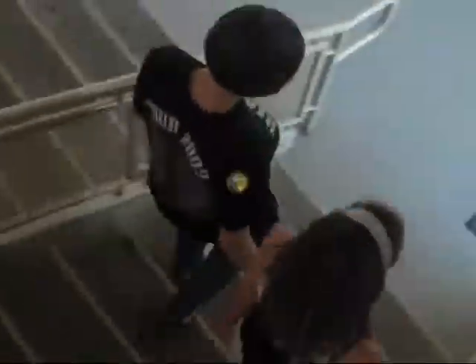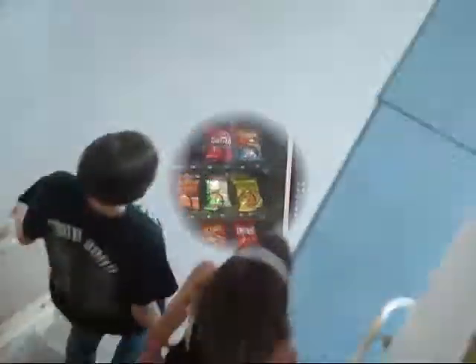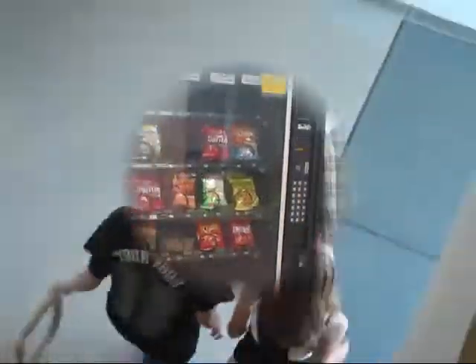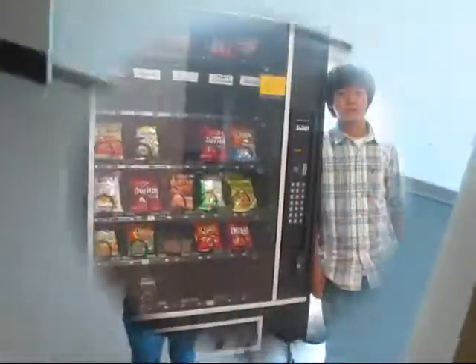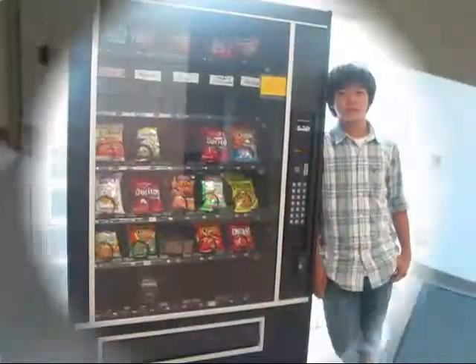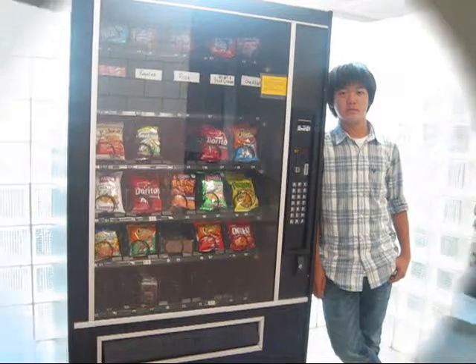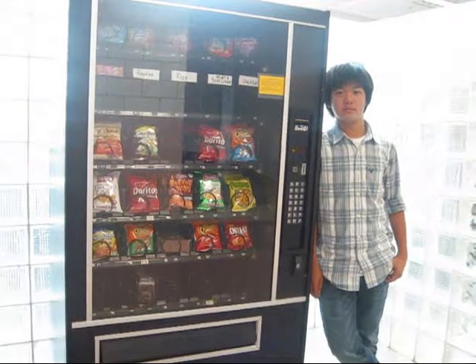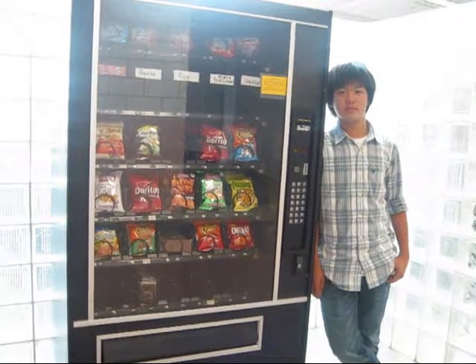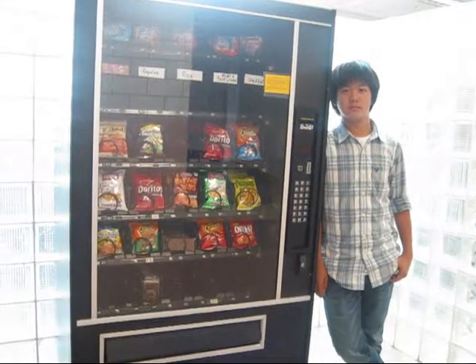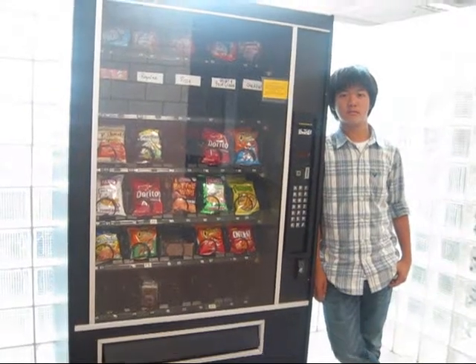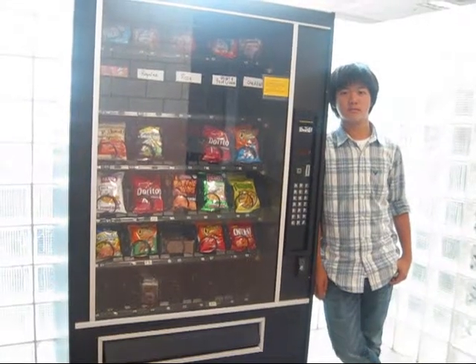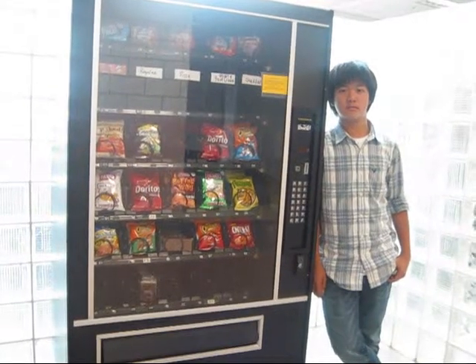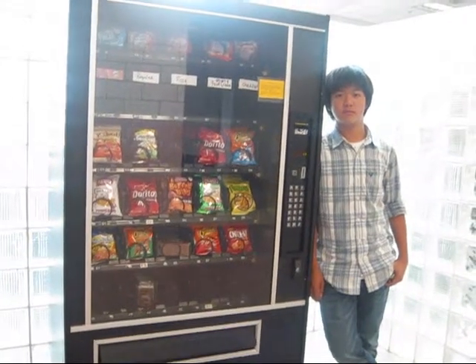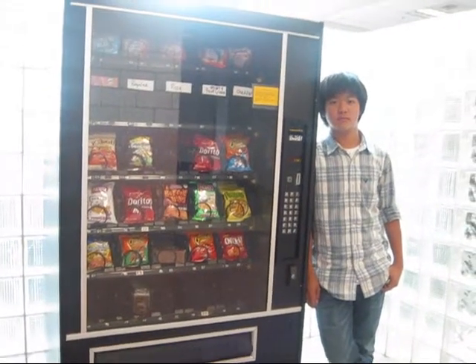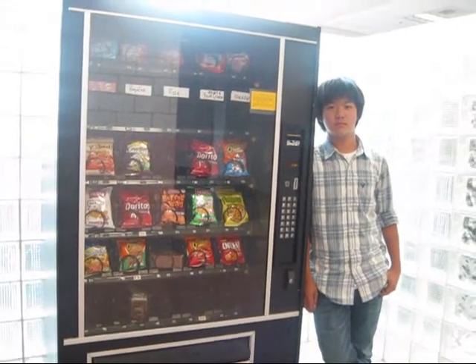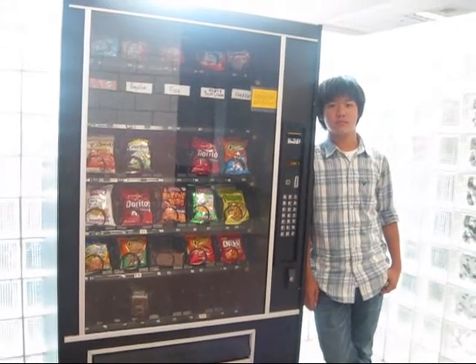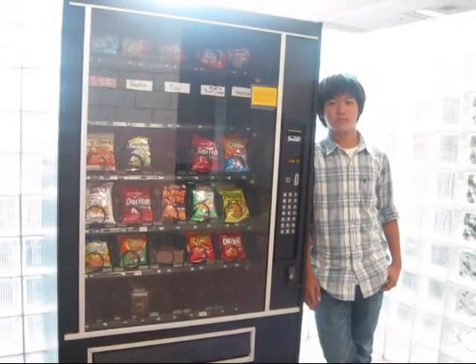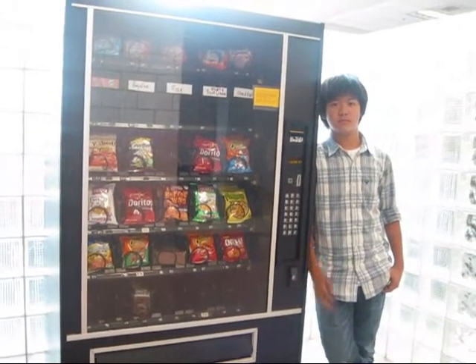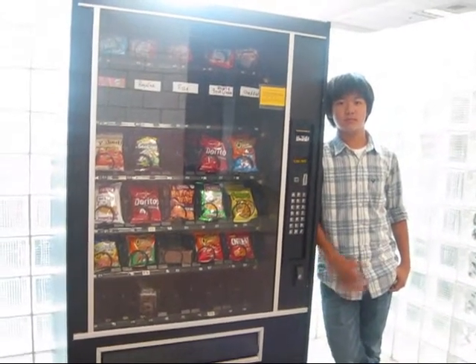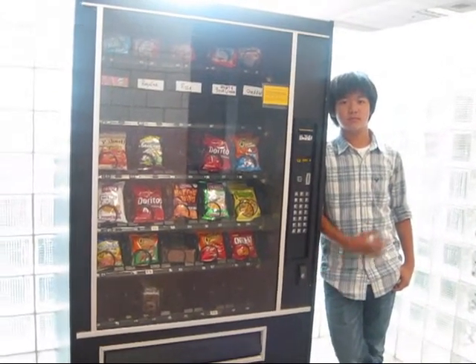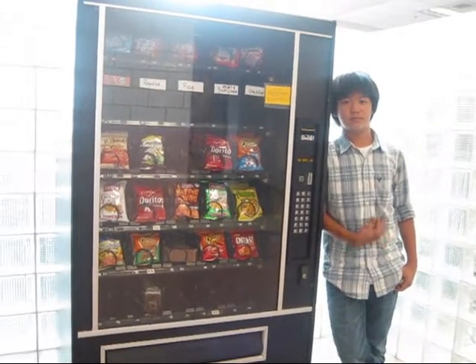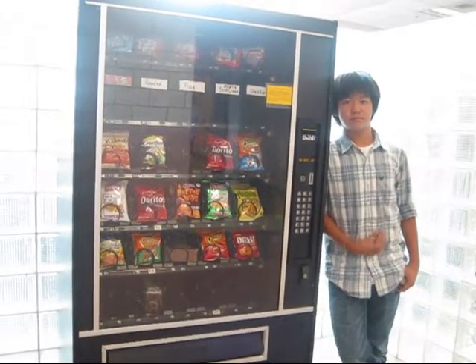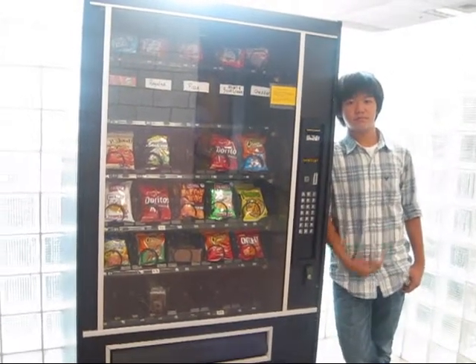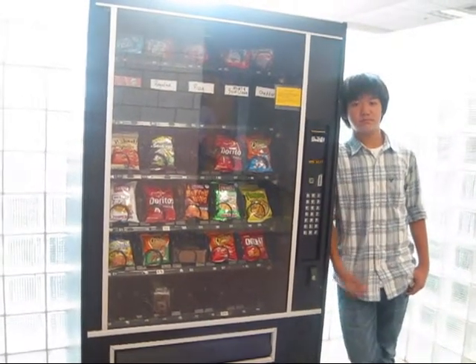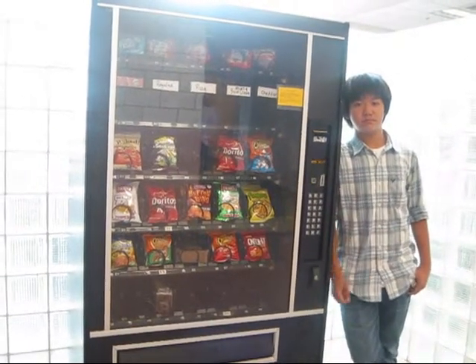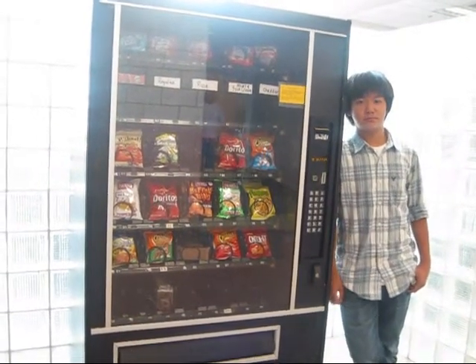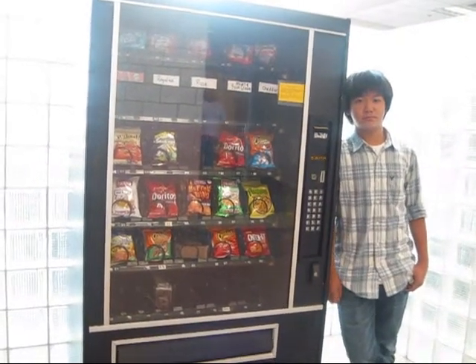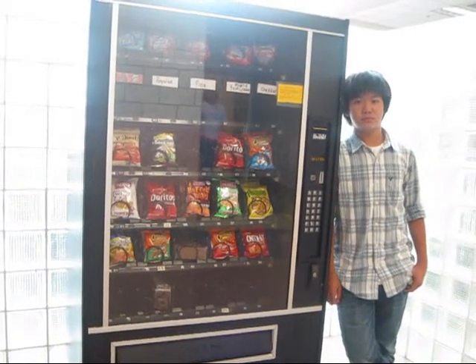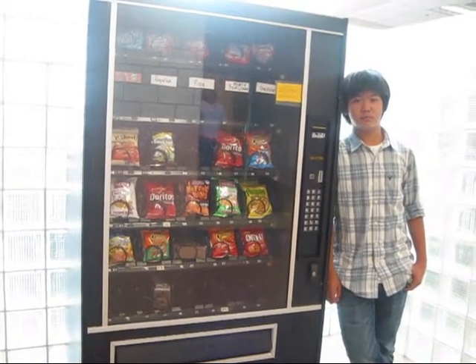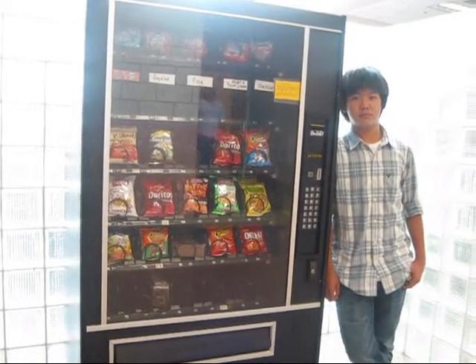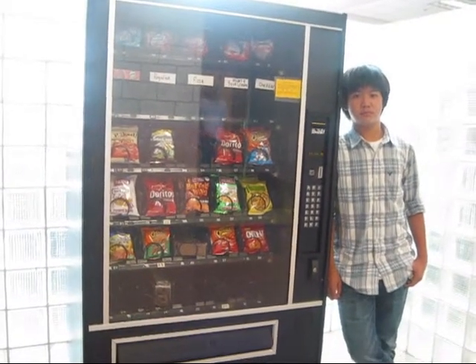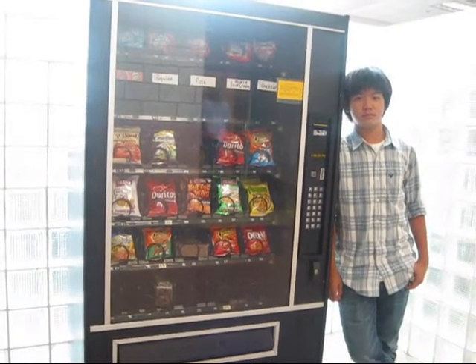In this lesson, we'll learn how to operate the teenager's source of all things fast — the vending machine.